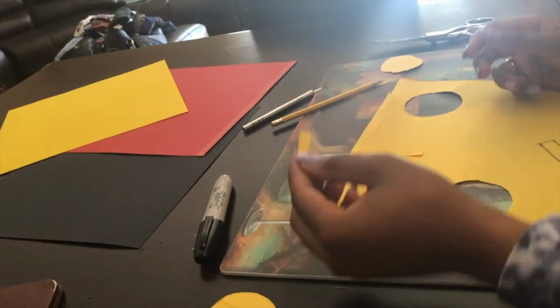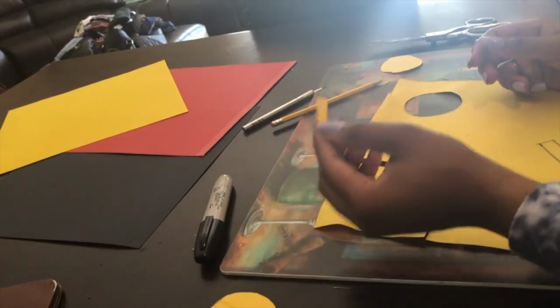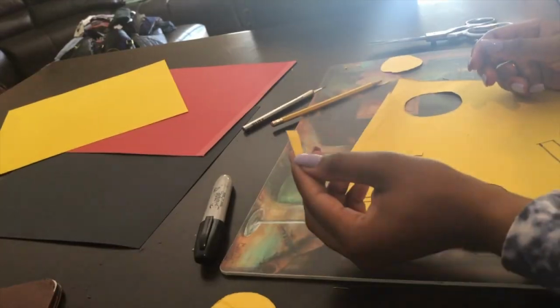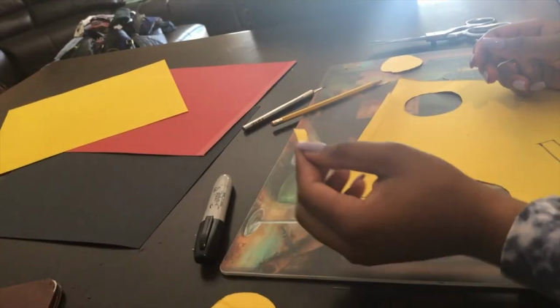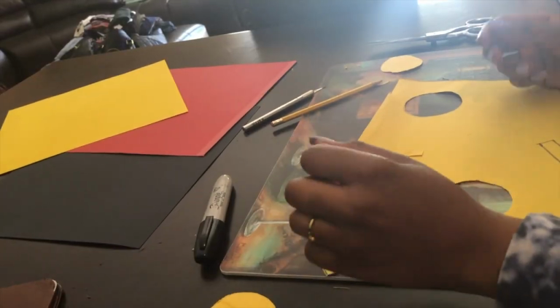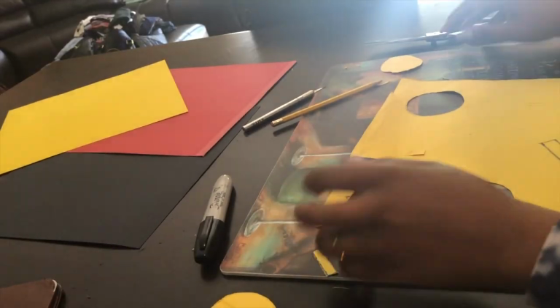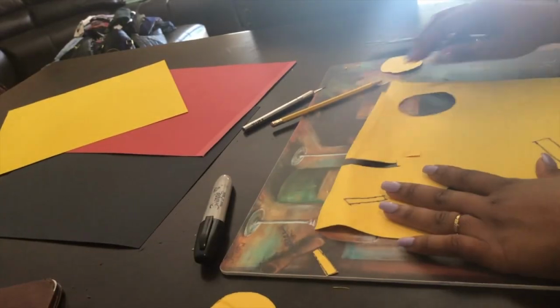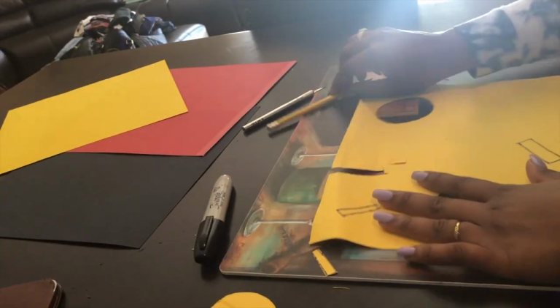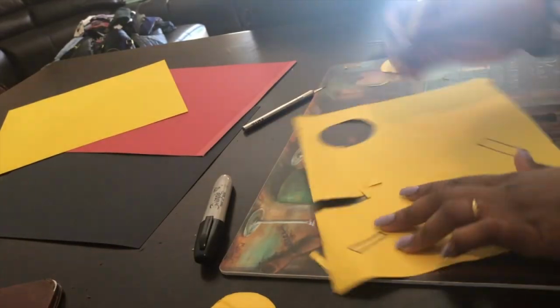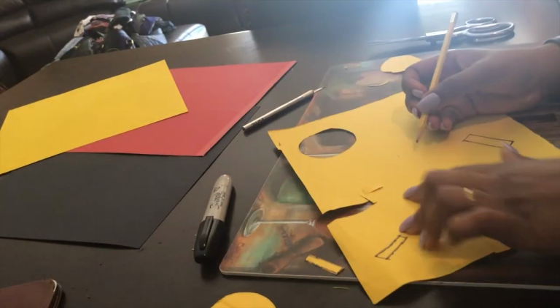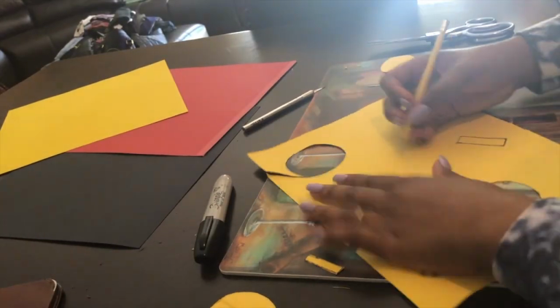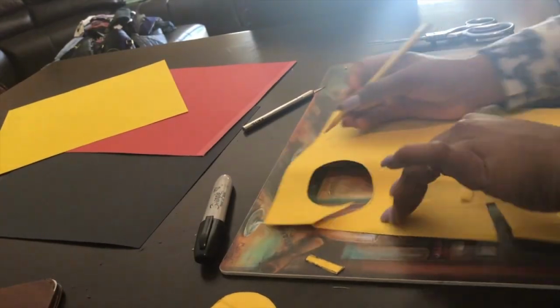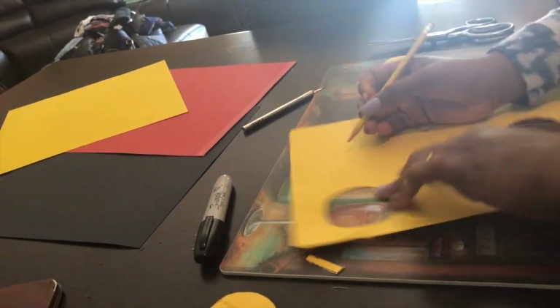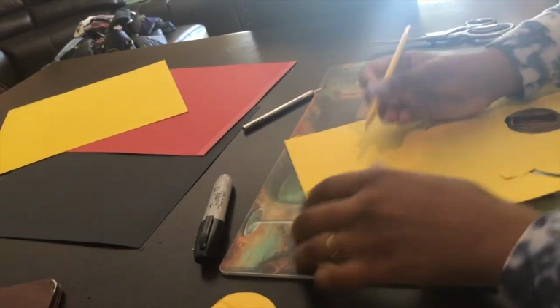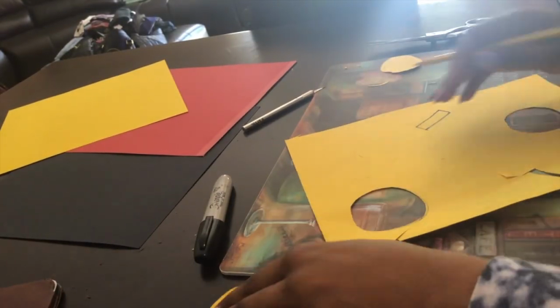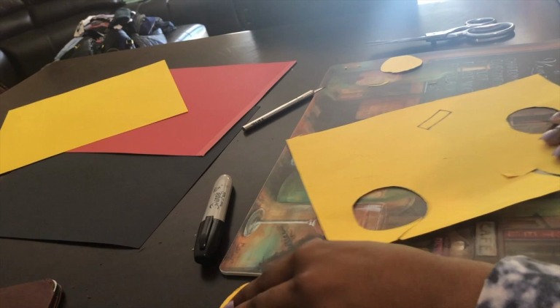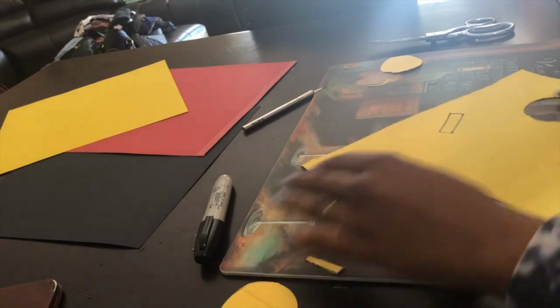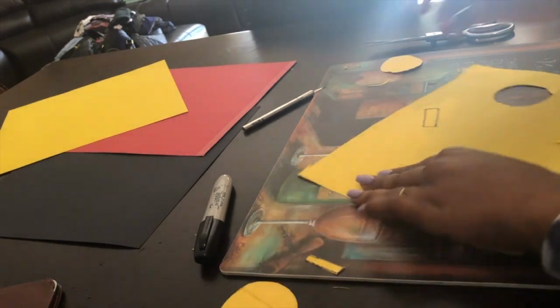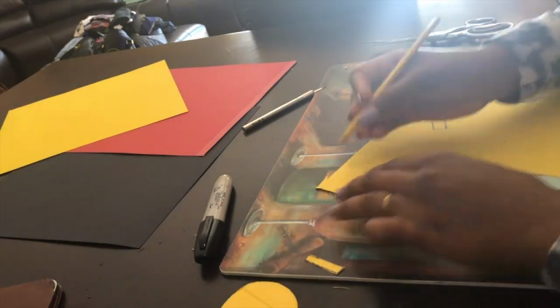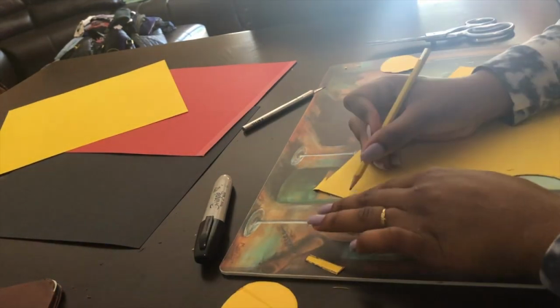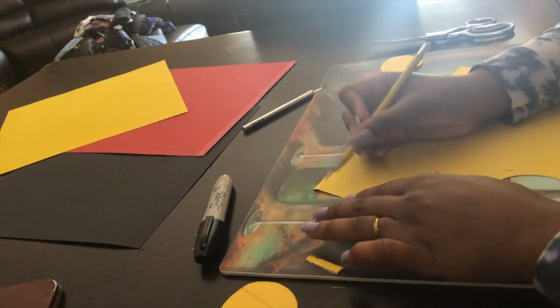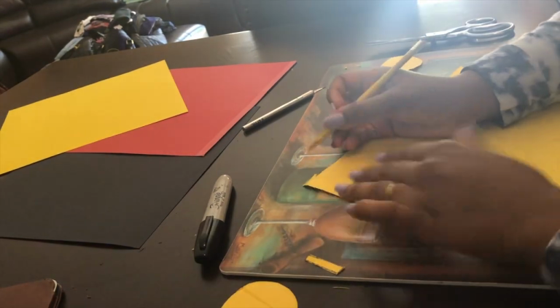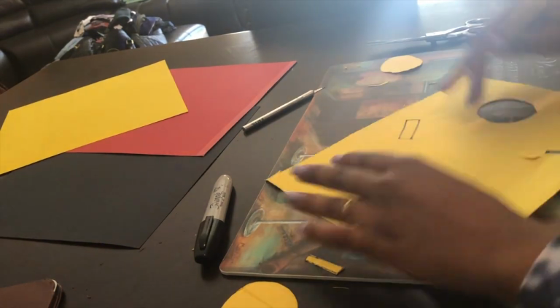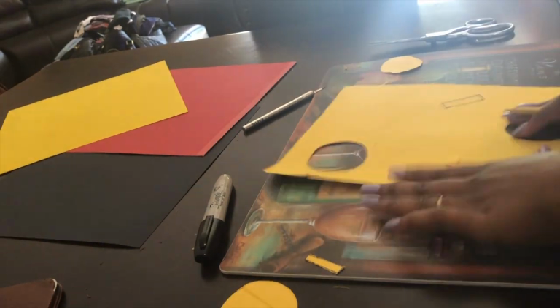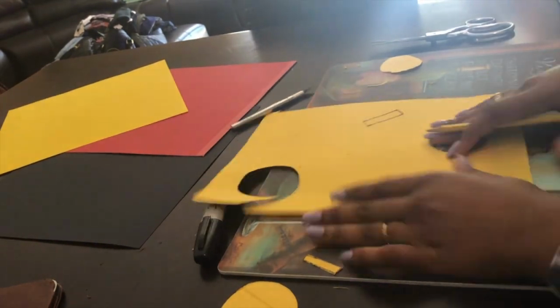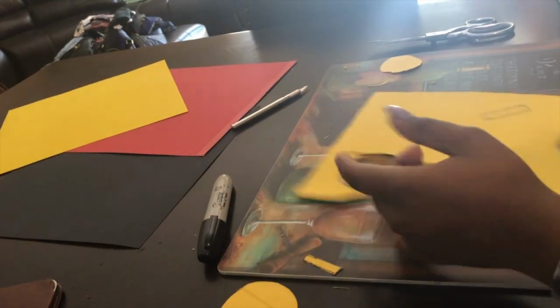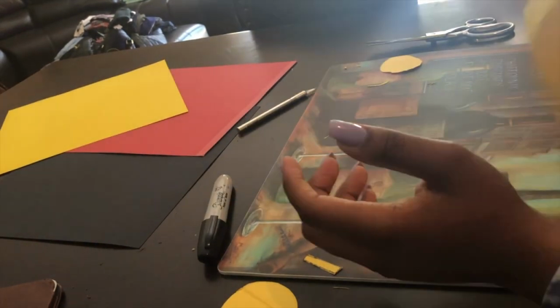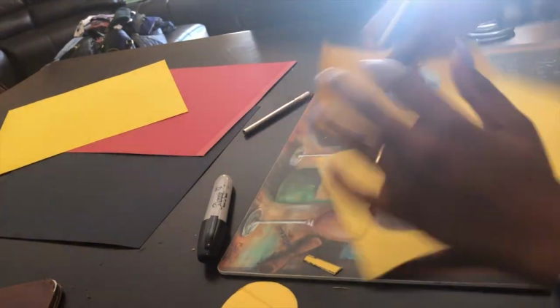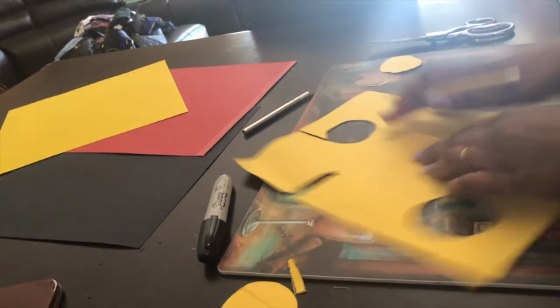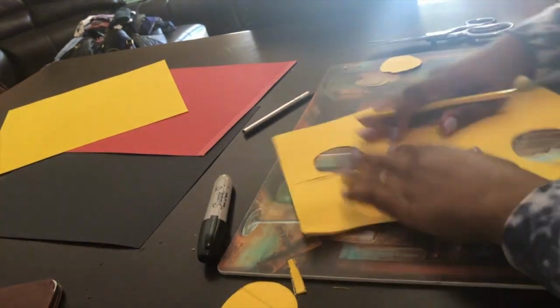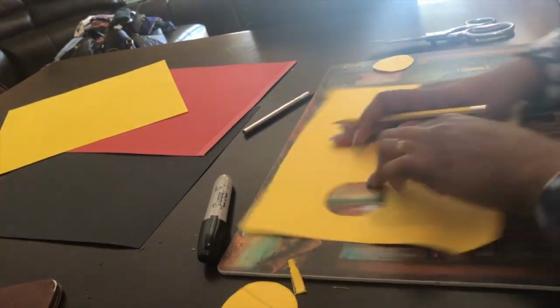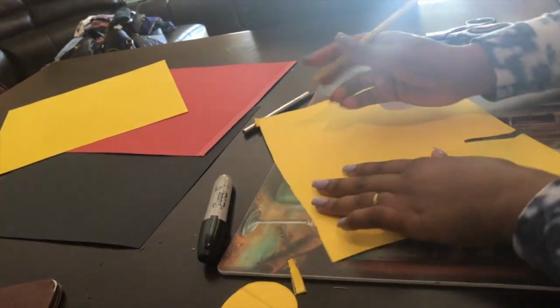So right here I am tracing templates for the X.